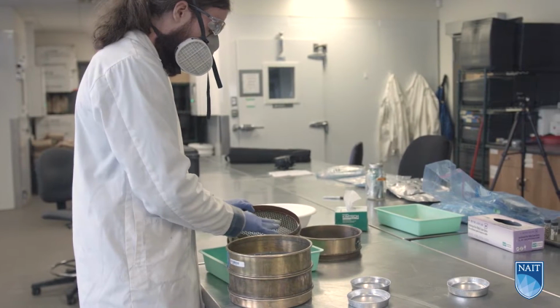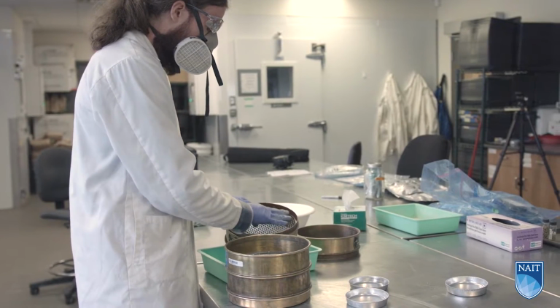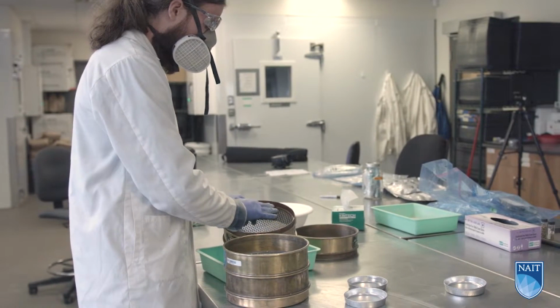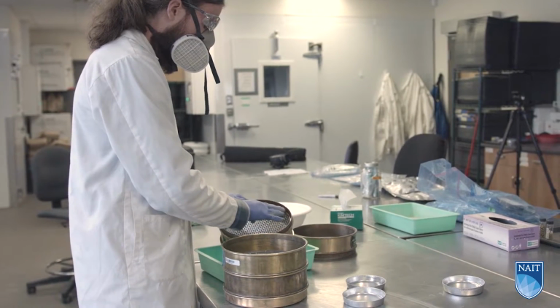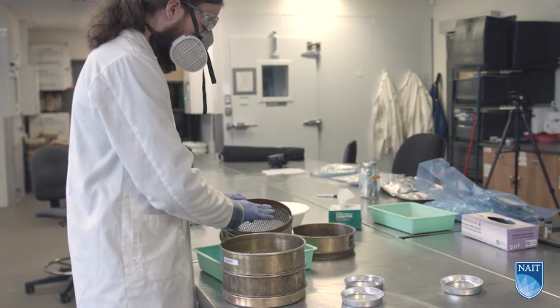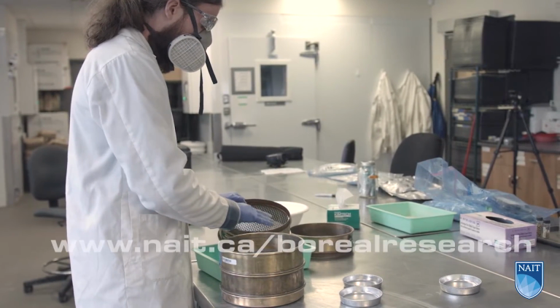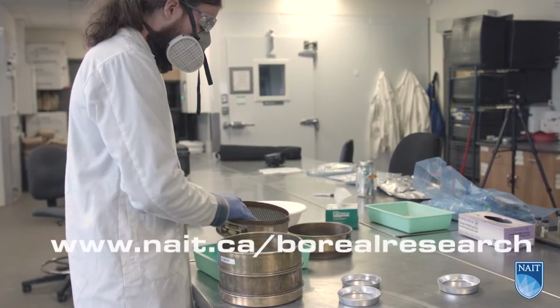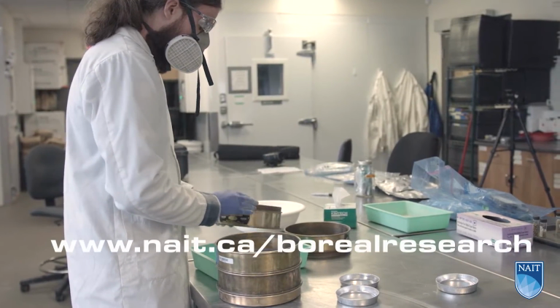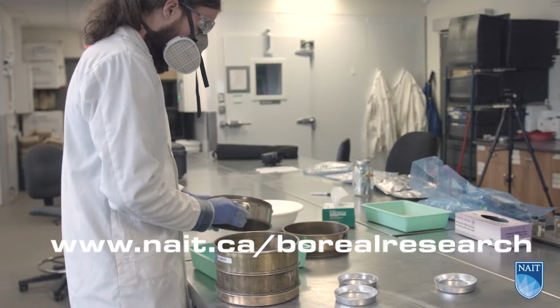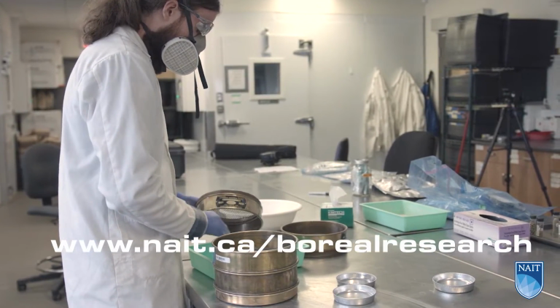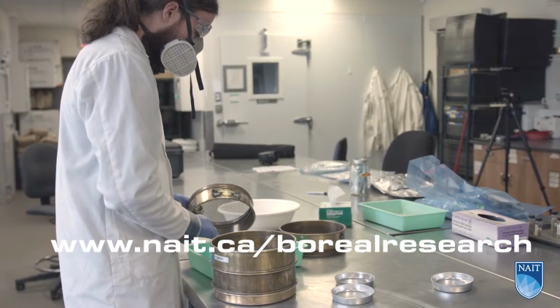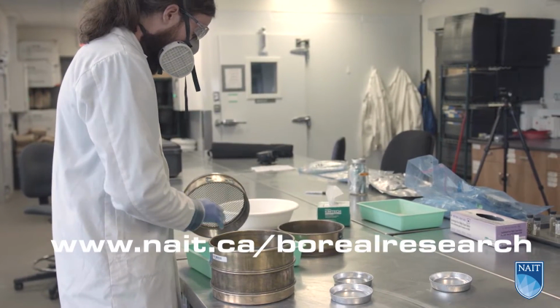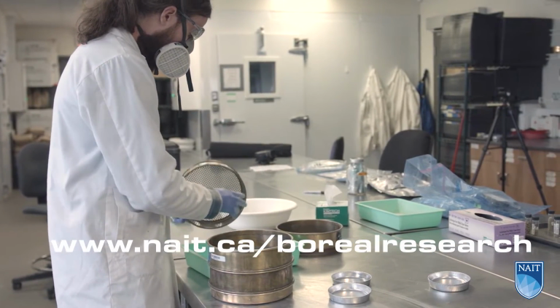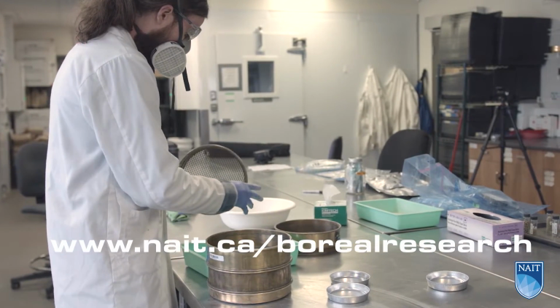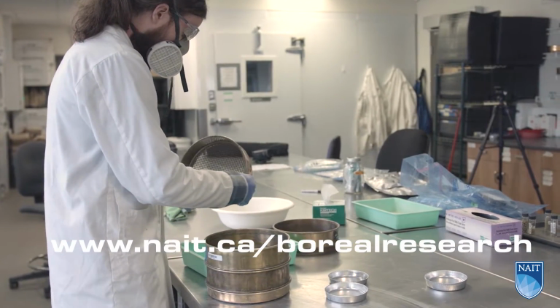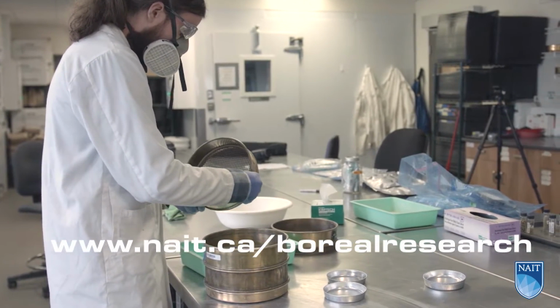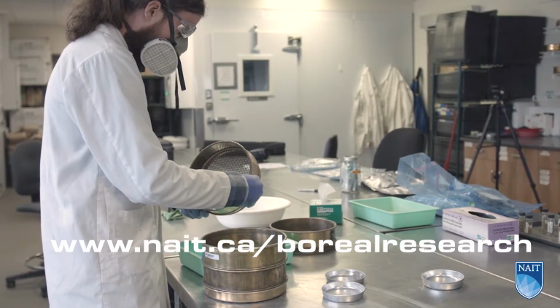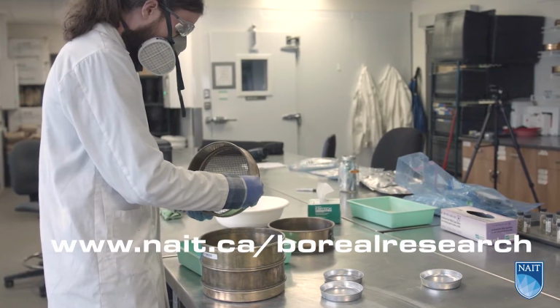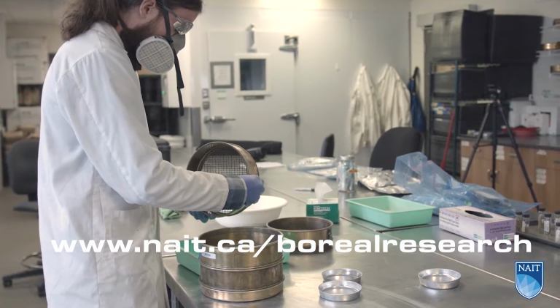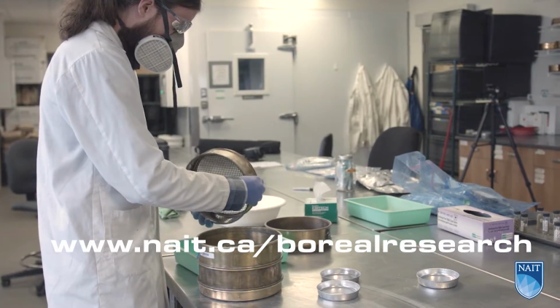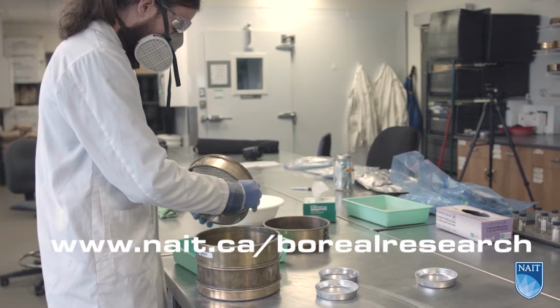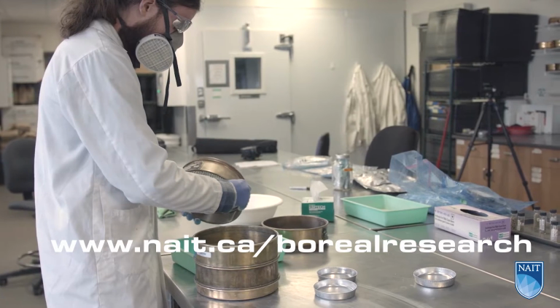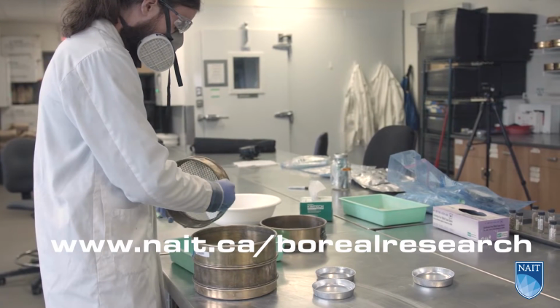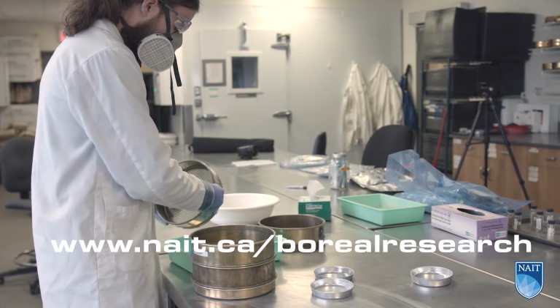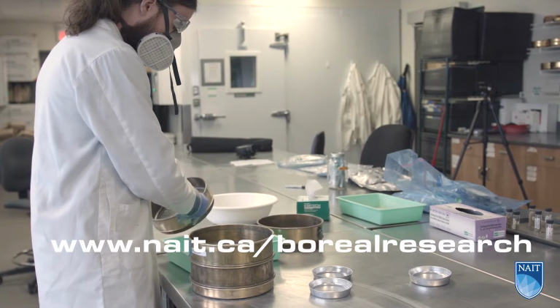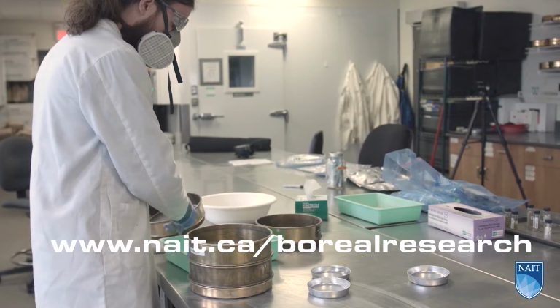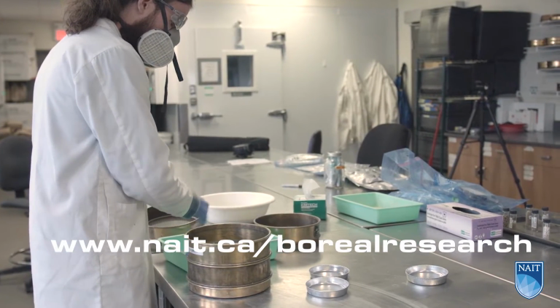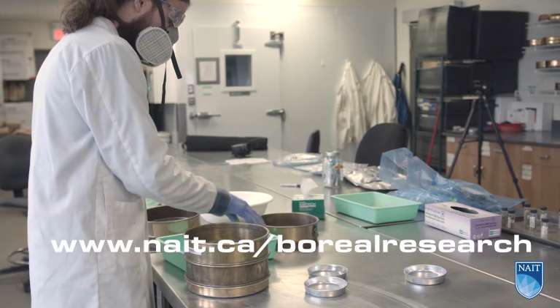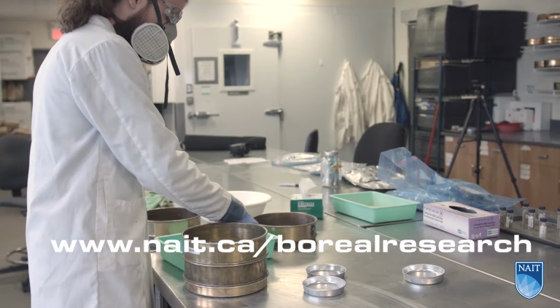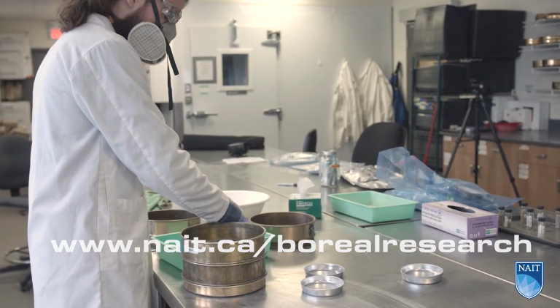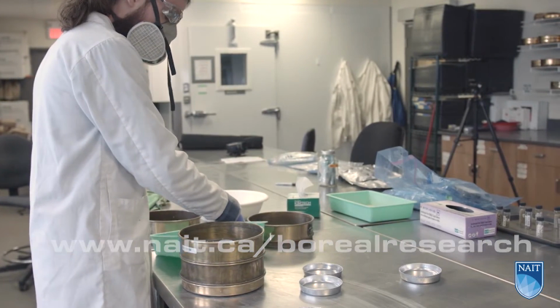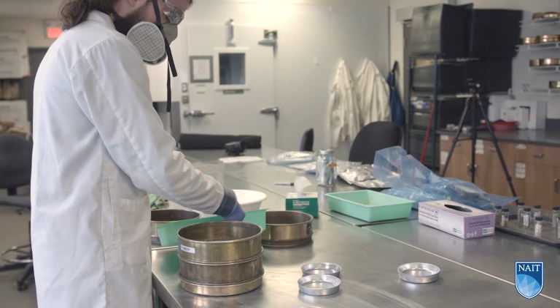For more information, refer to the Technical Note Package 27, available at nait.ca/borealresearch. Visit www.nait.ca/borealresearch to find out more.